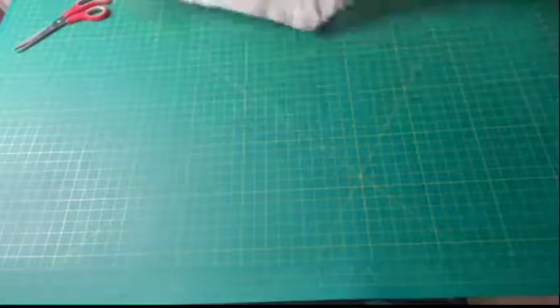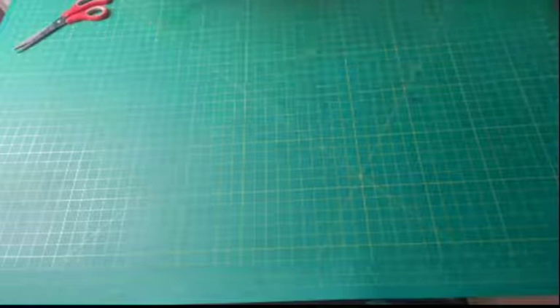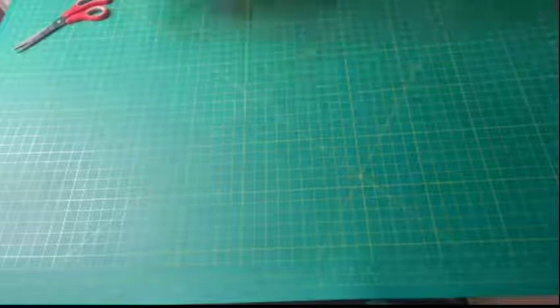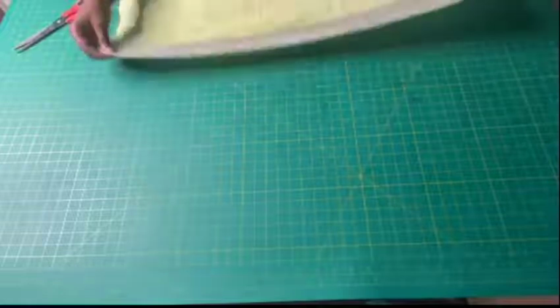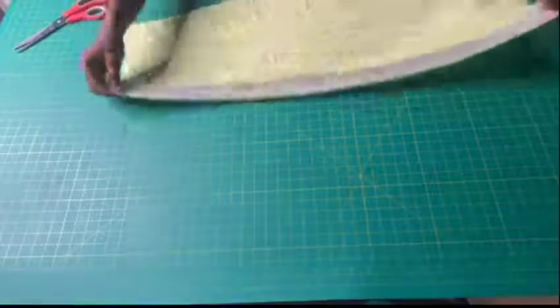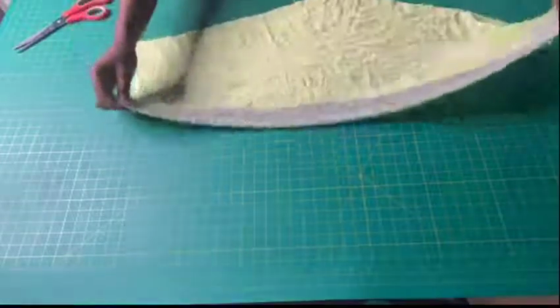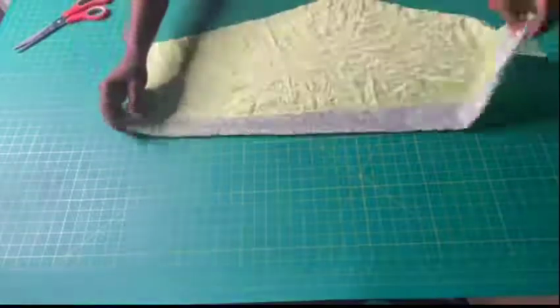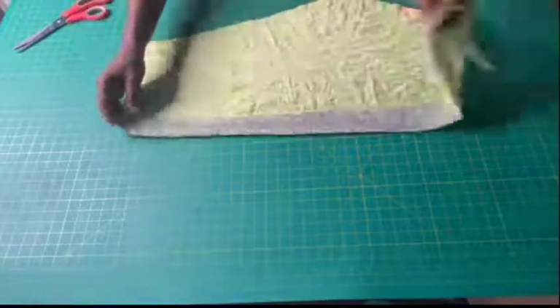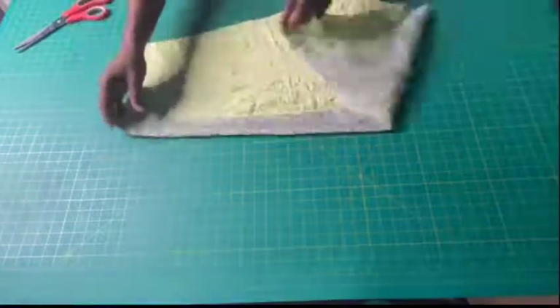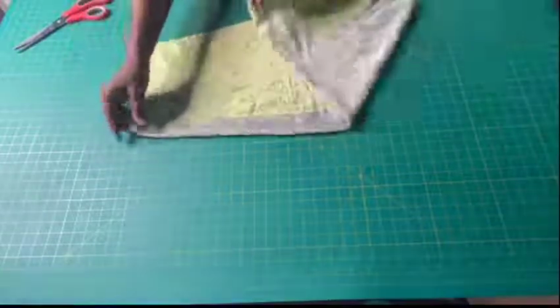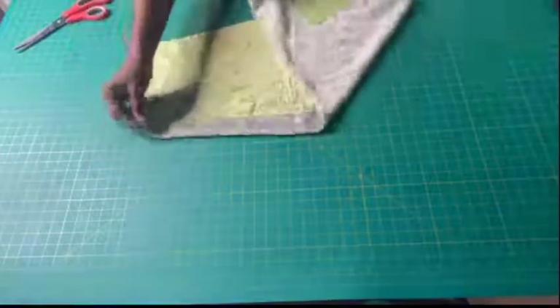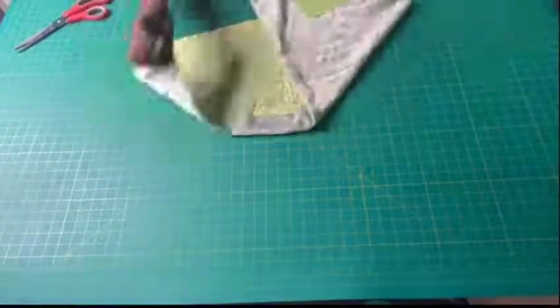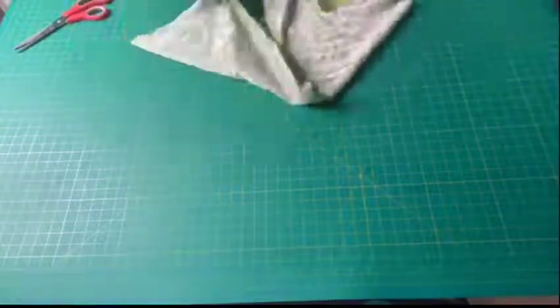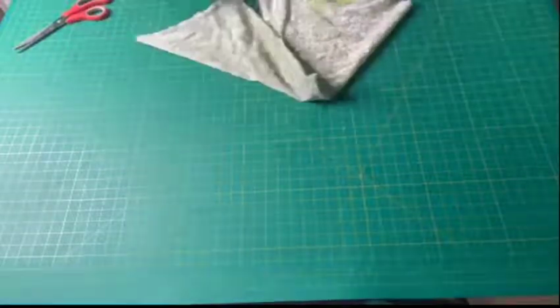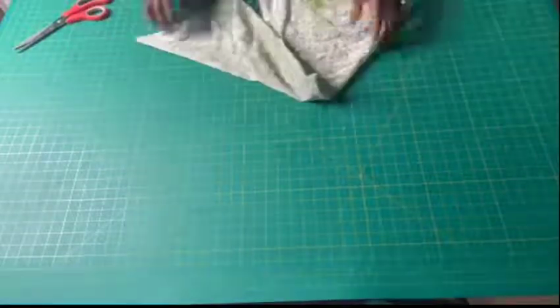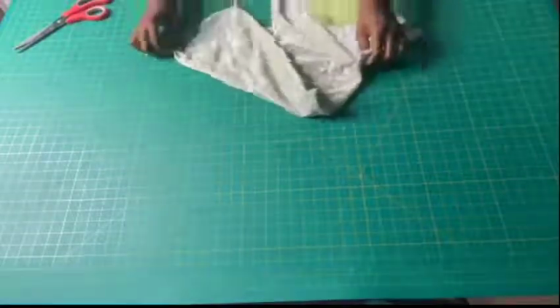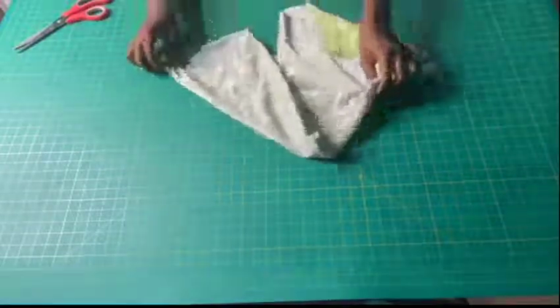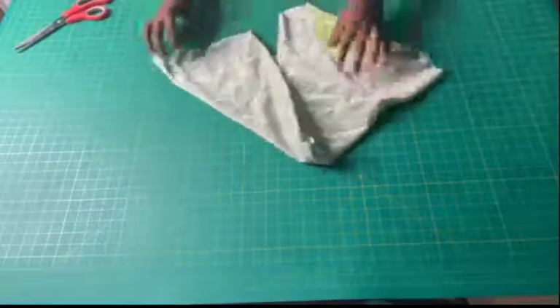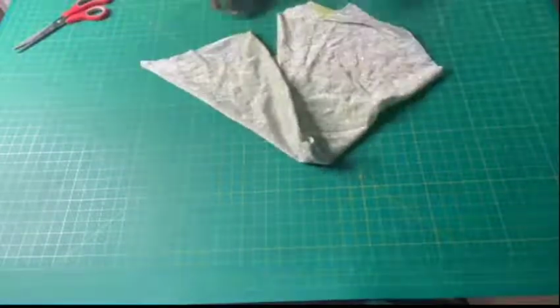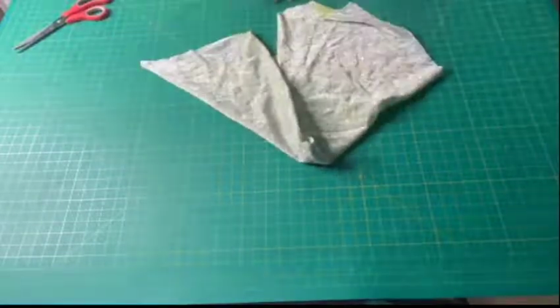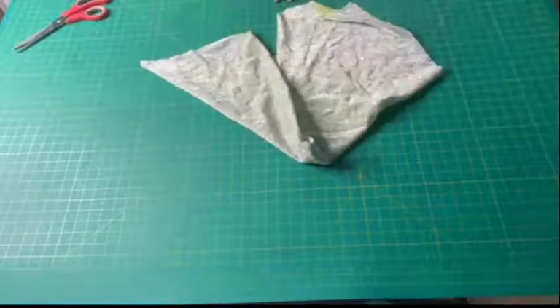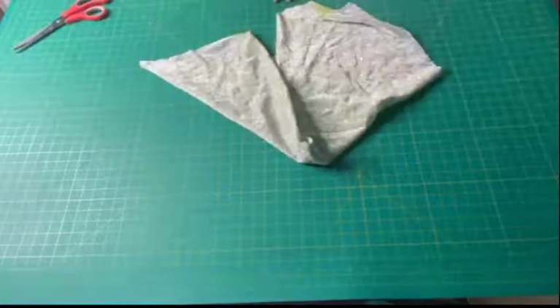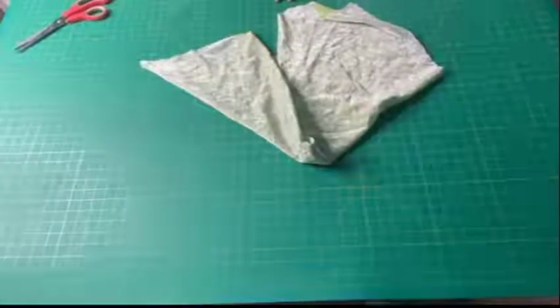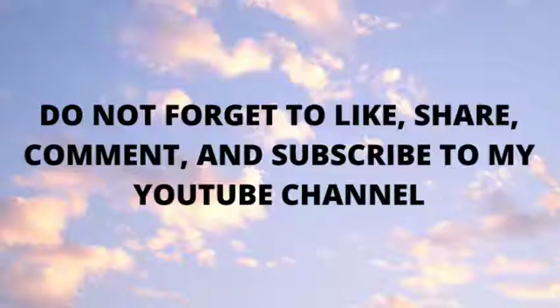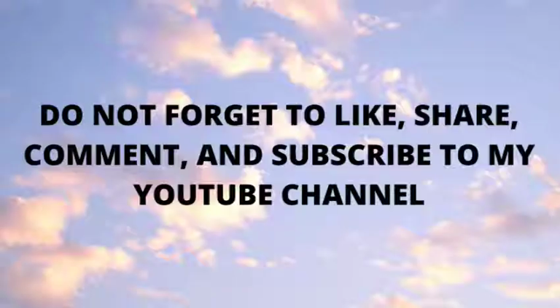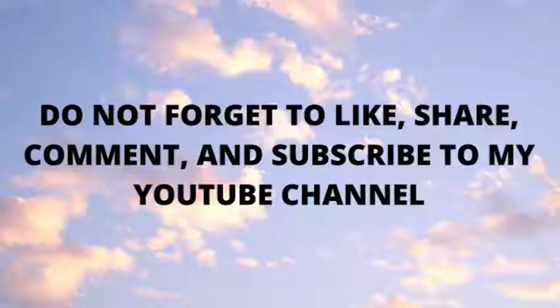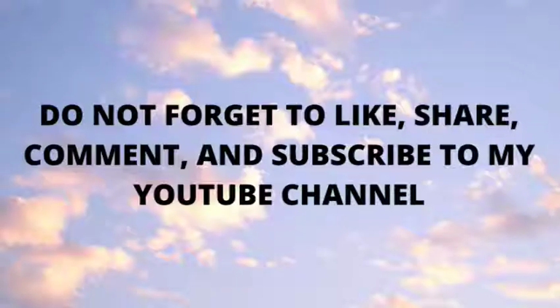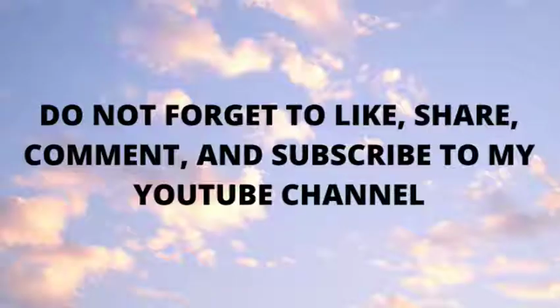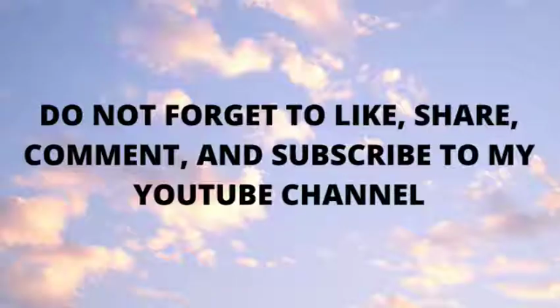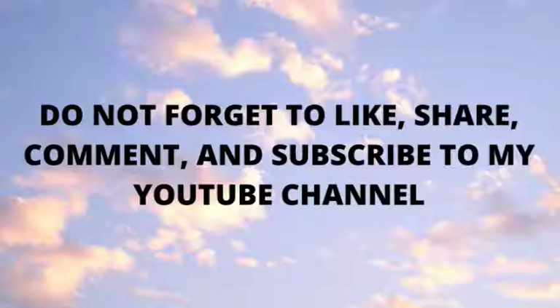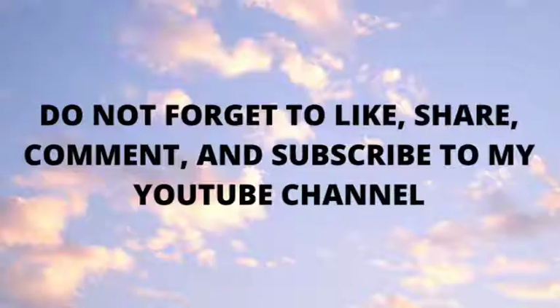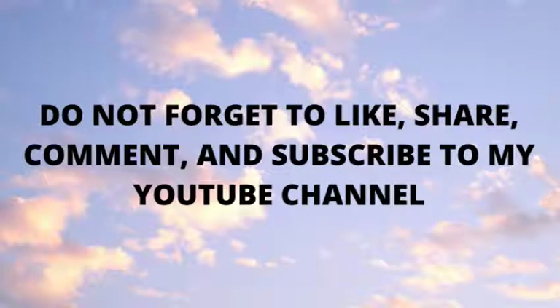See you in my next tutorial. Bye and thank you for watching!